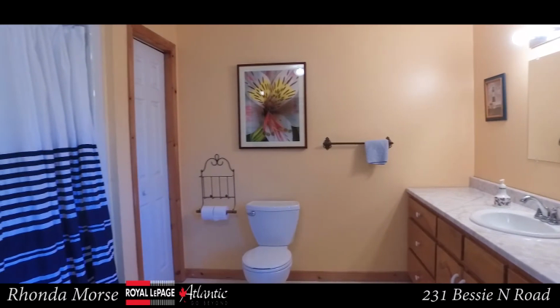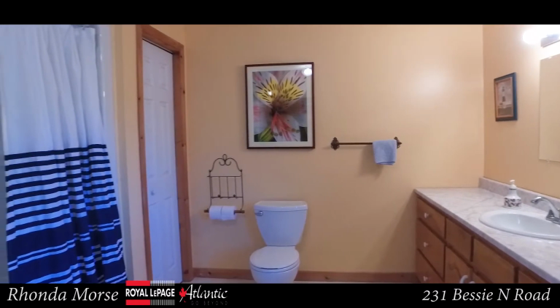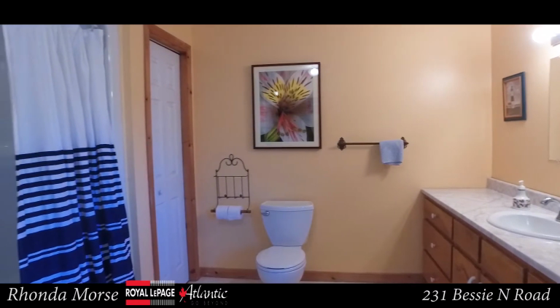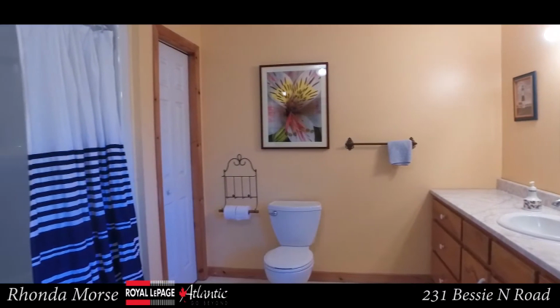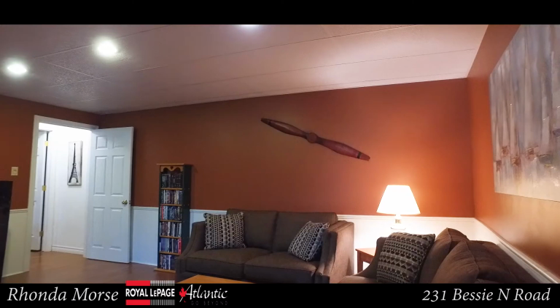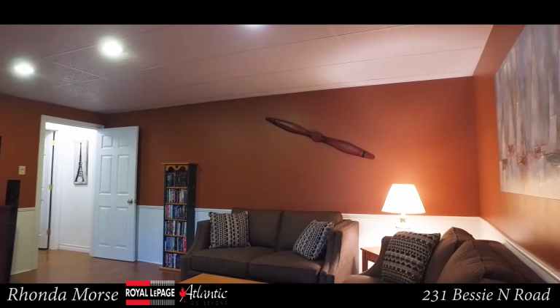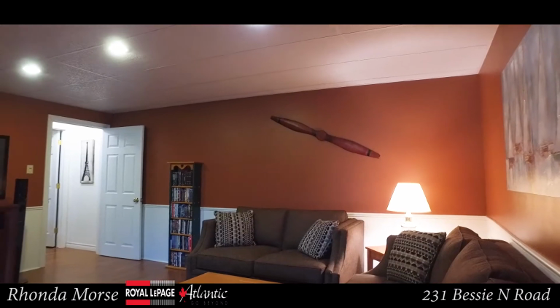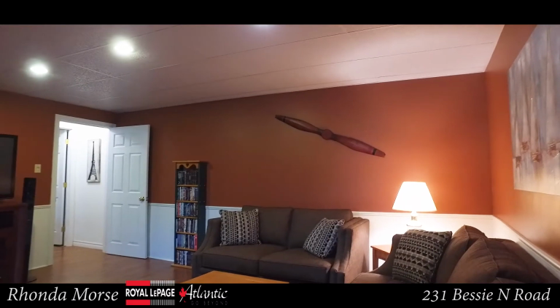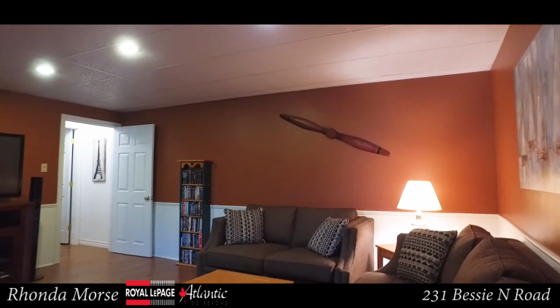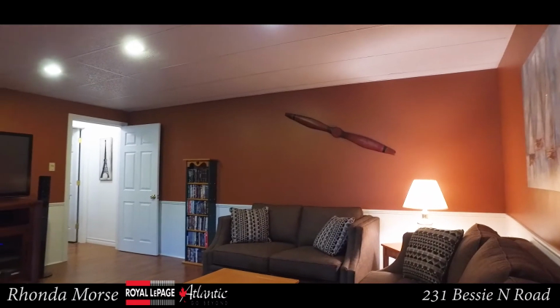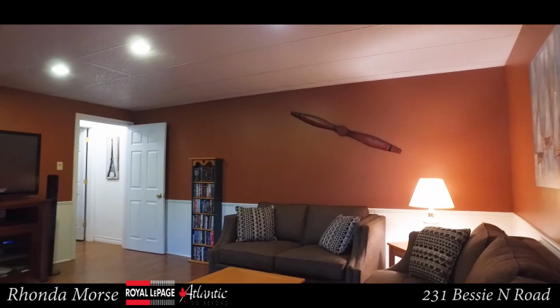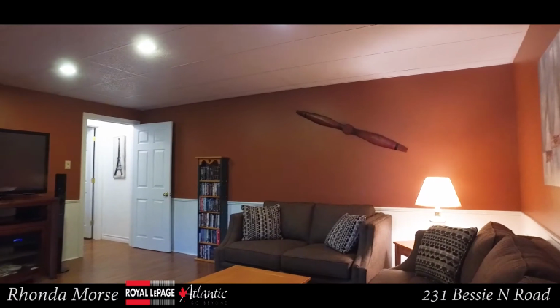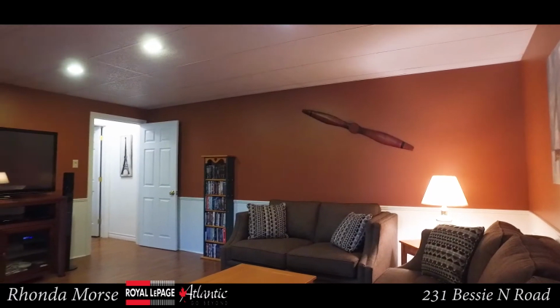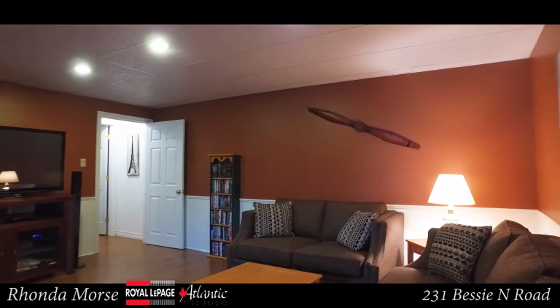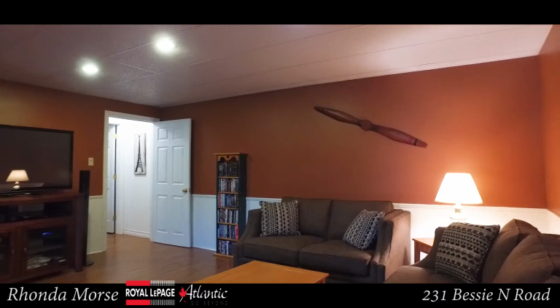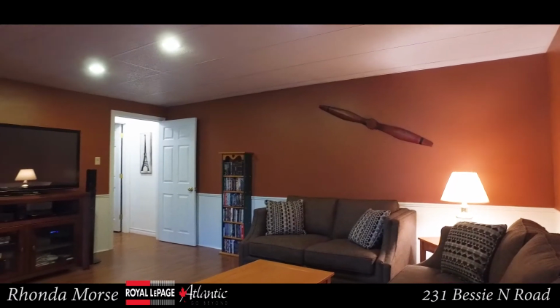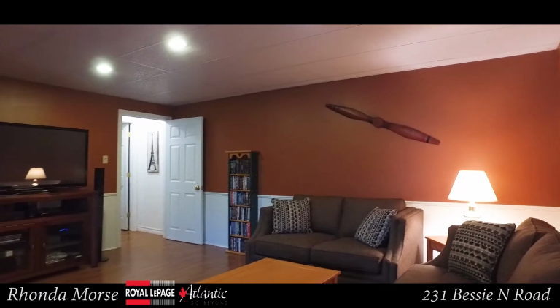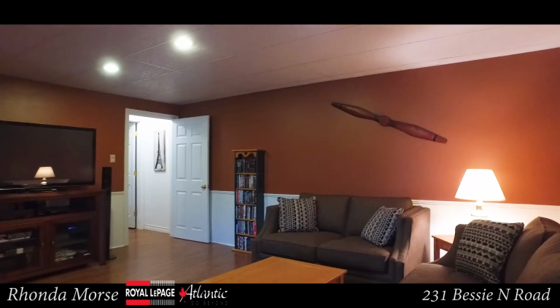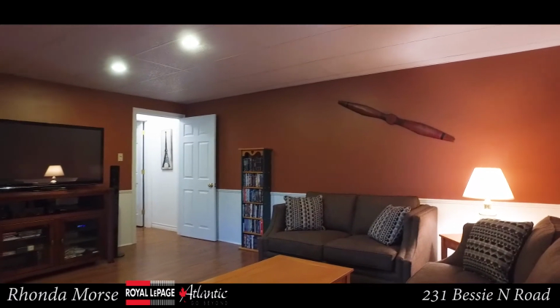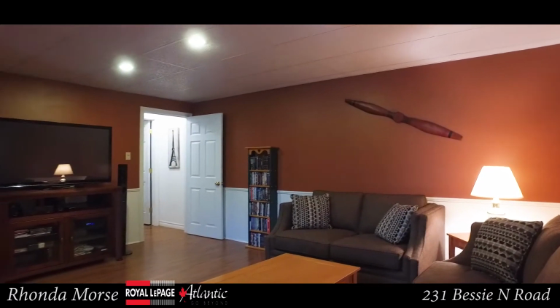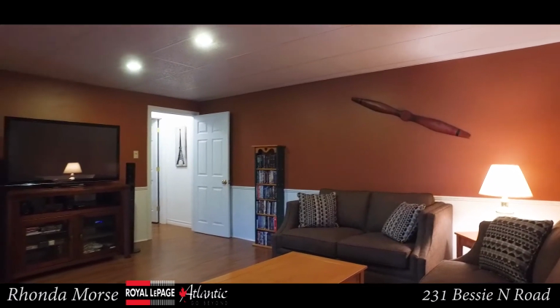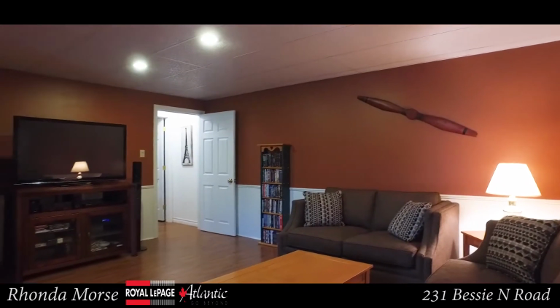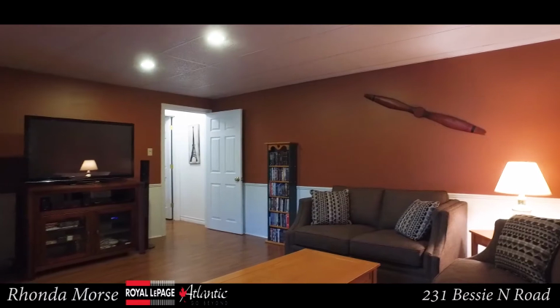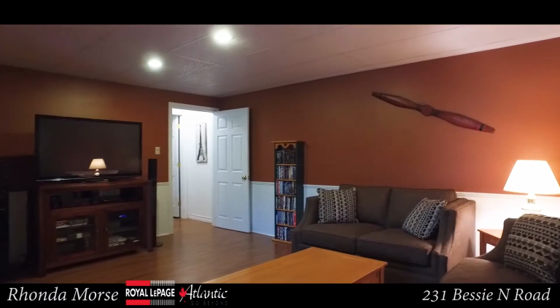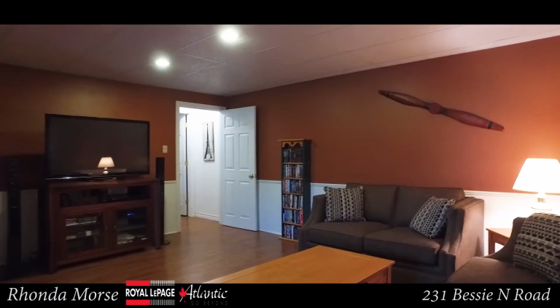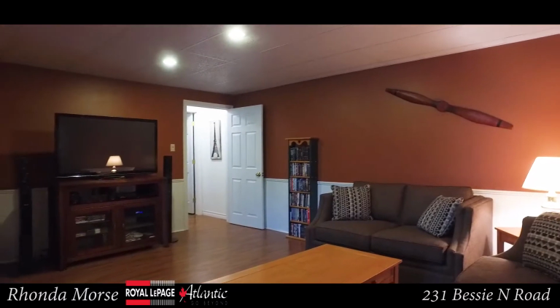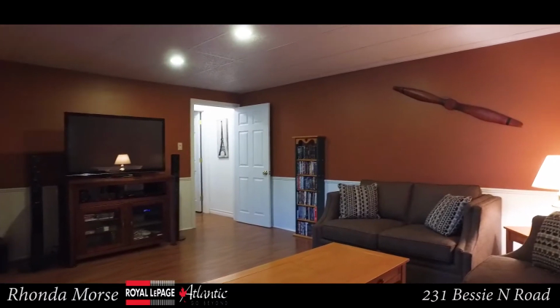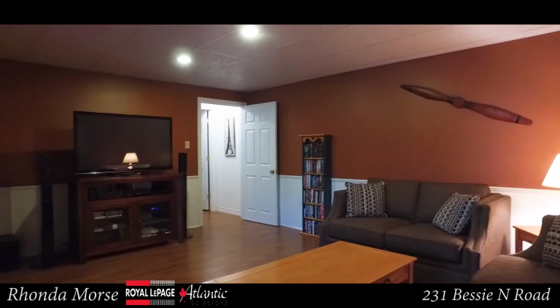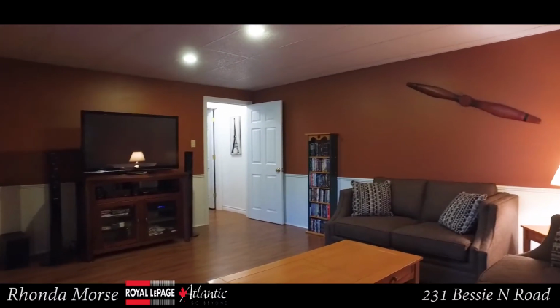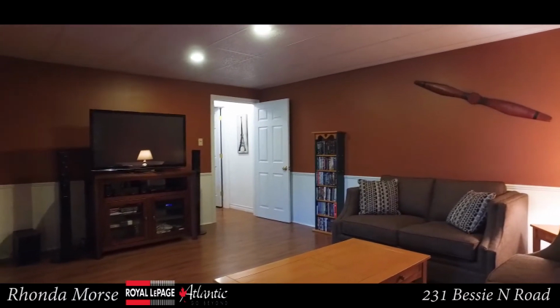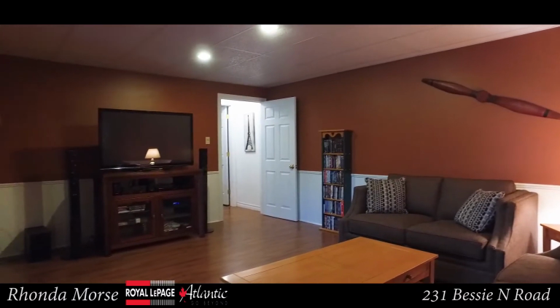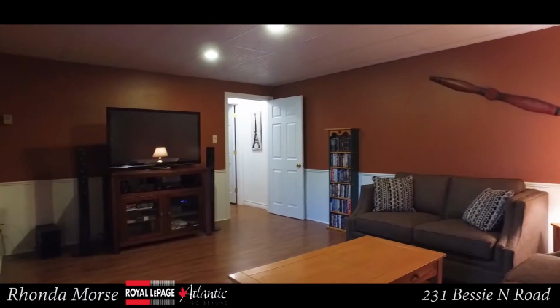This home also offers a beautiful family room in the lower level, where you can also walk out to the backyard.